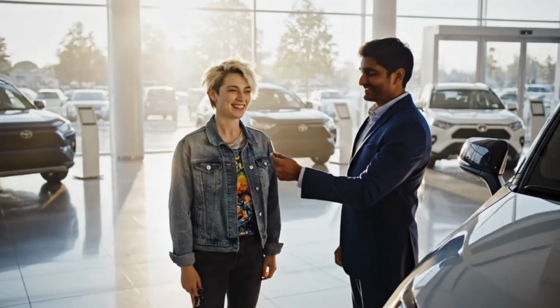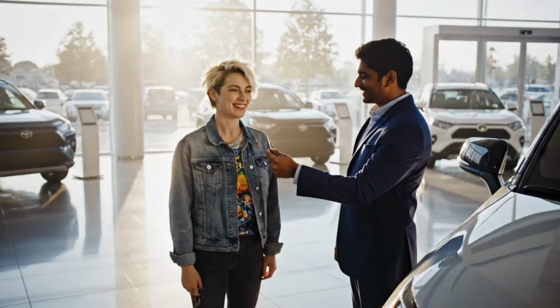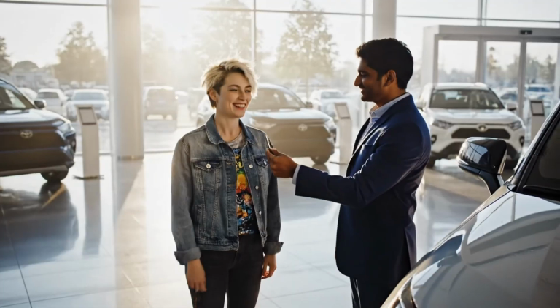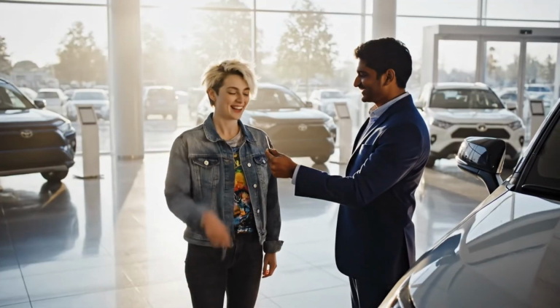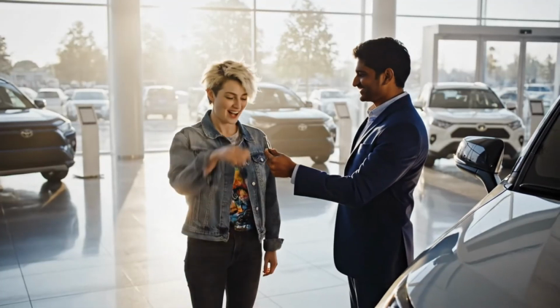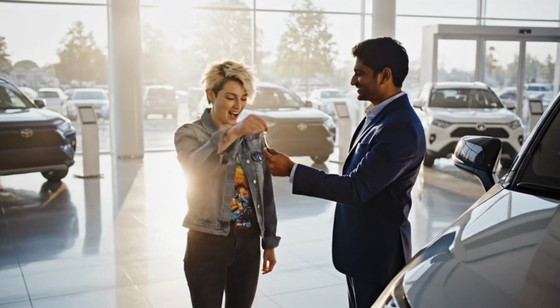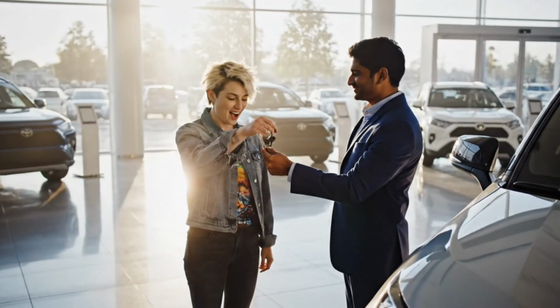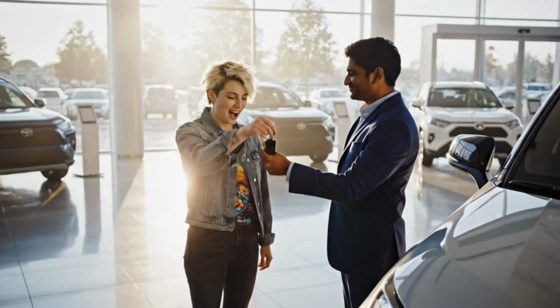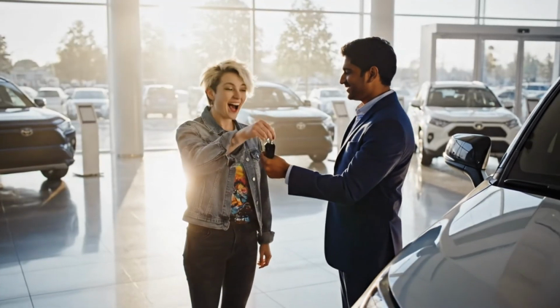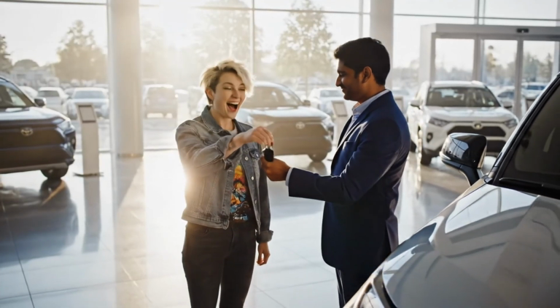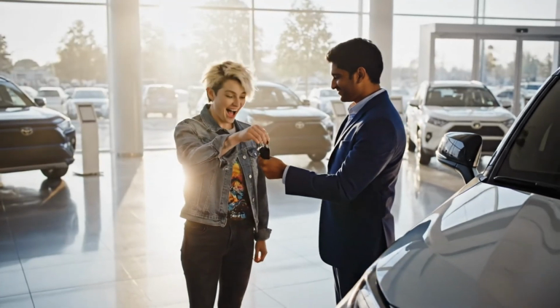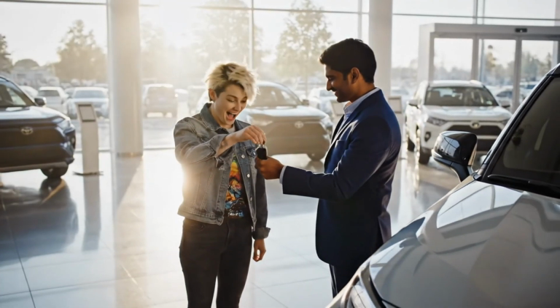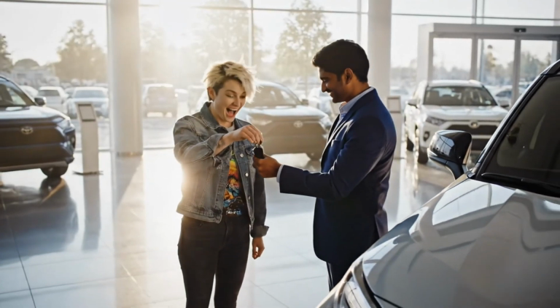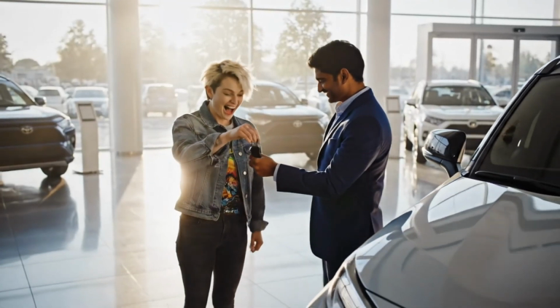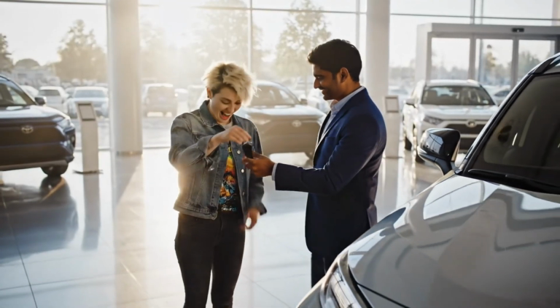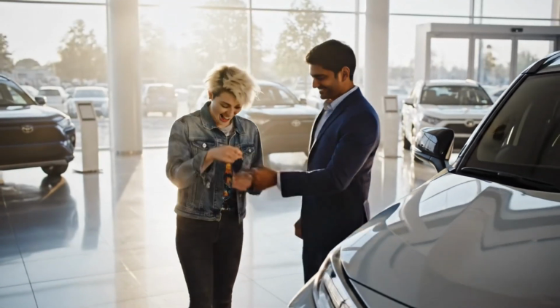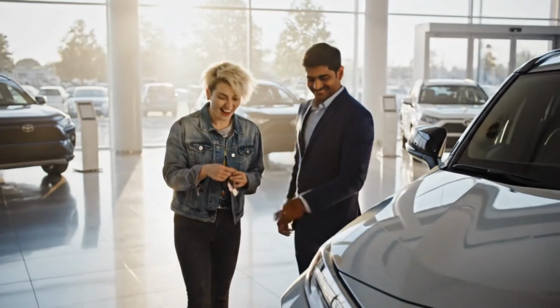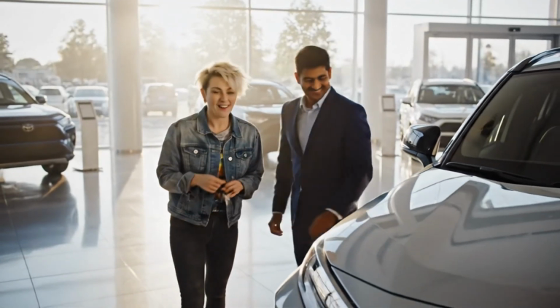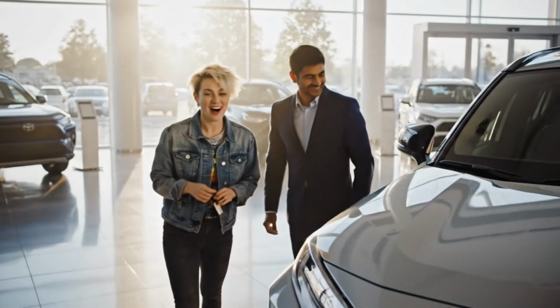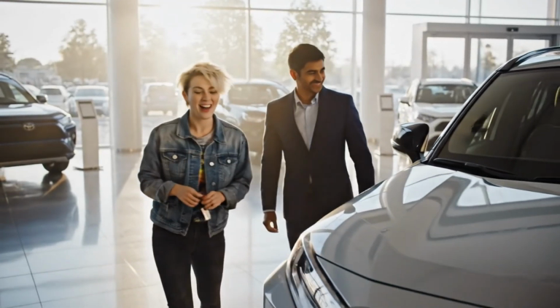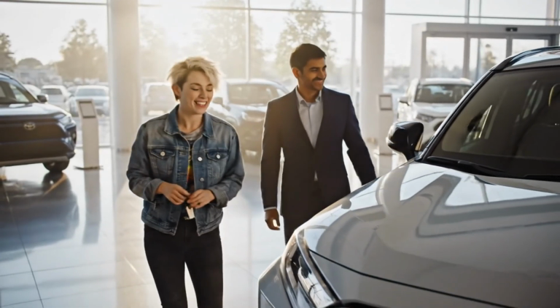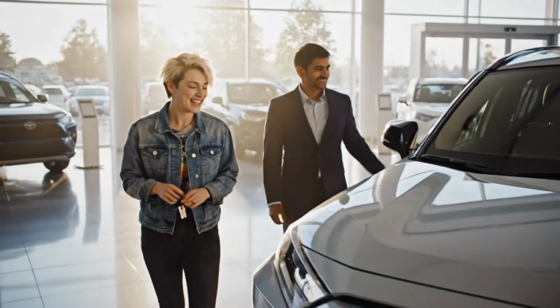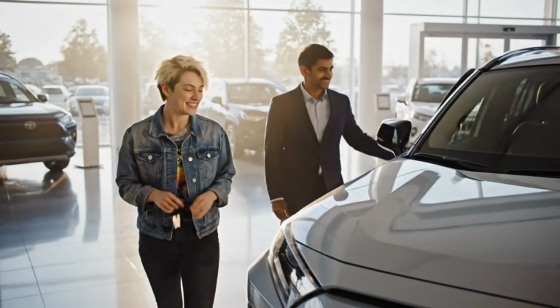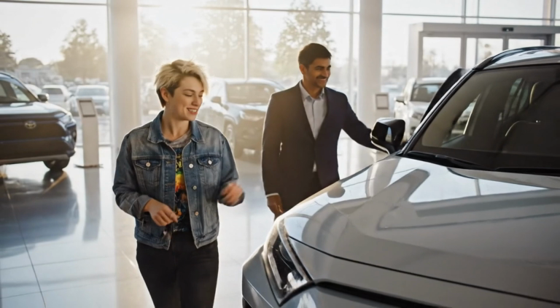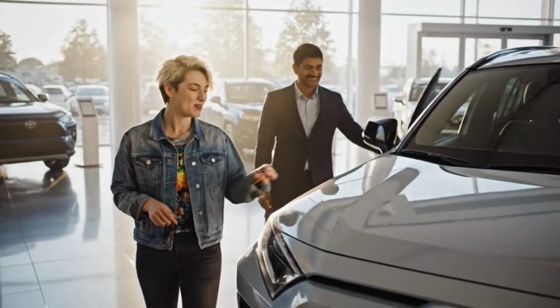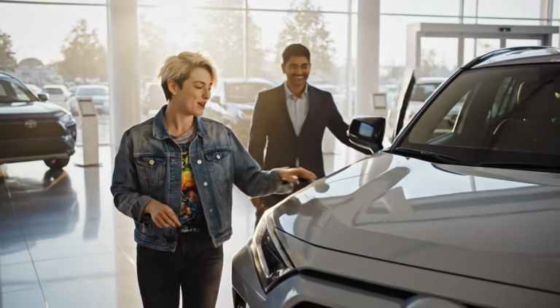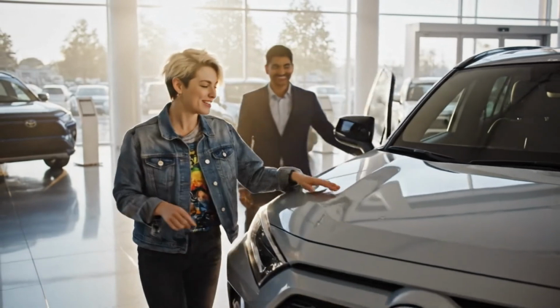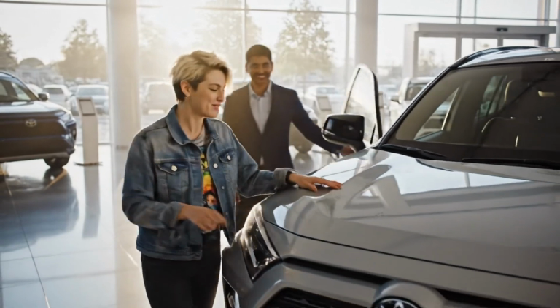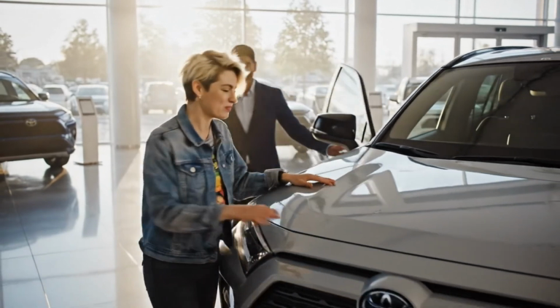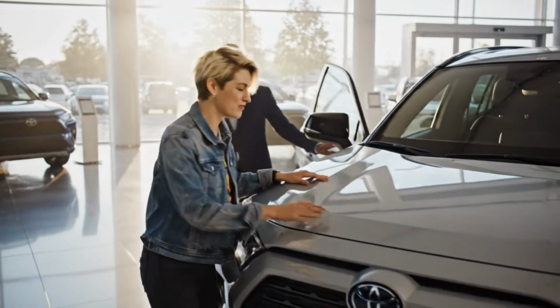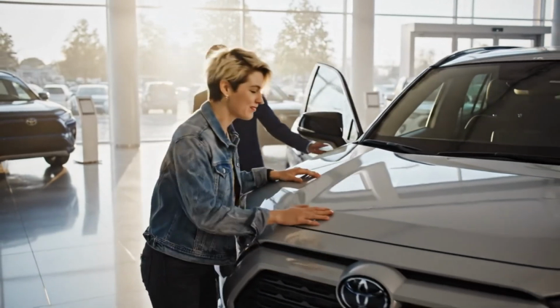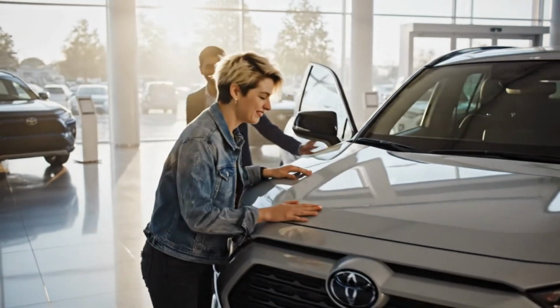Congratulations on your new RAV4. Wow, thank you so much. It's beautiful. You're welcome.